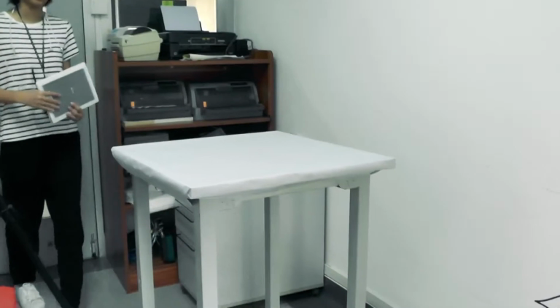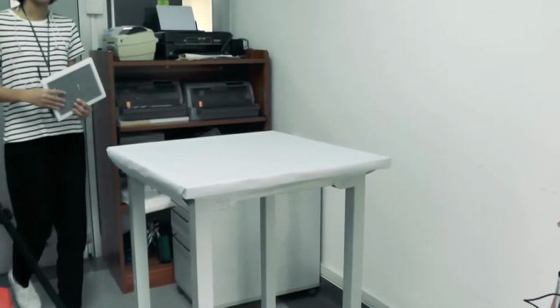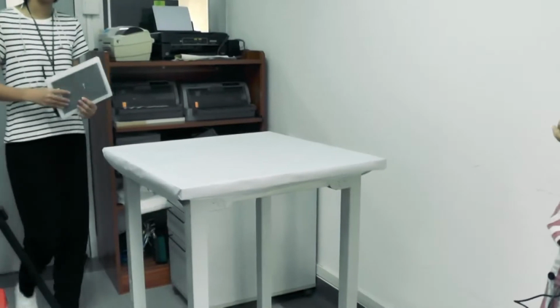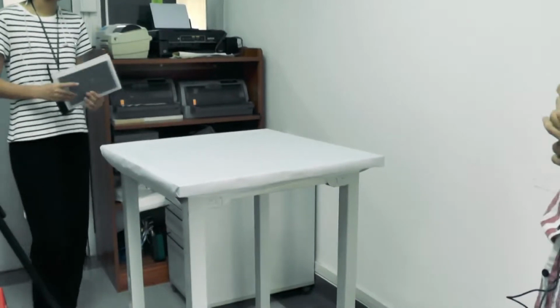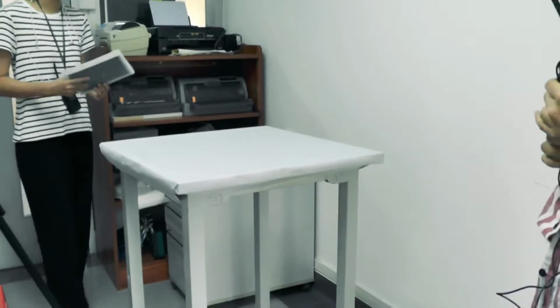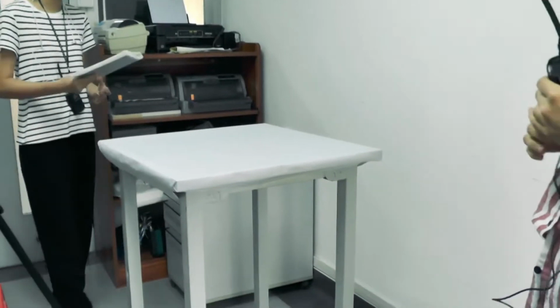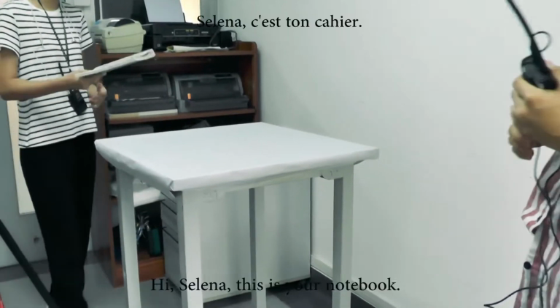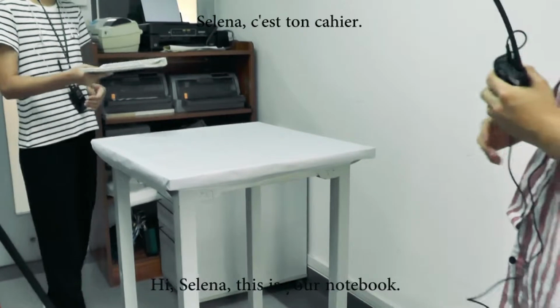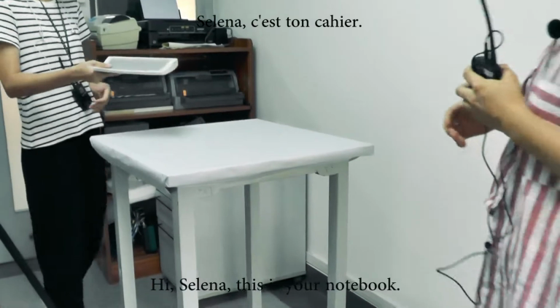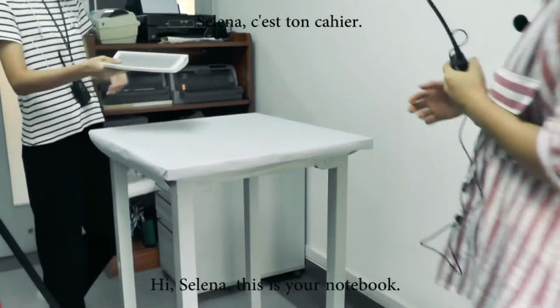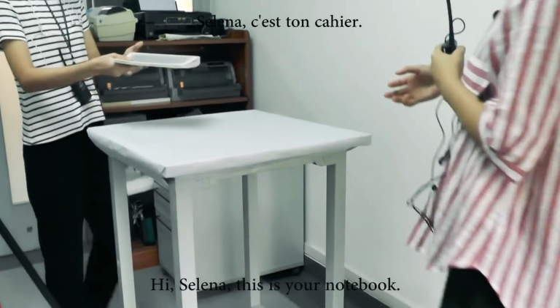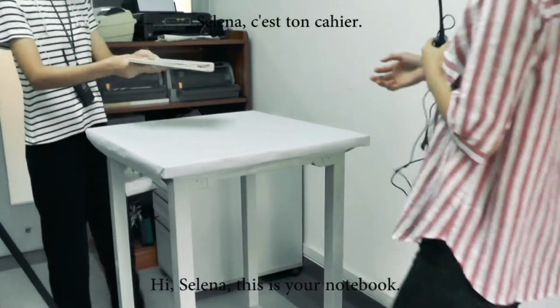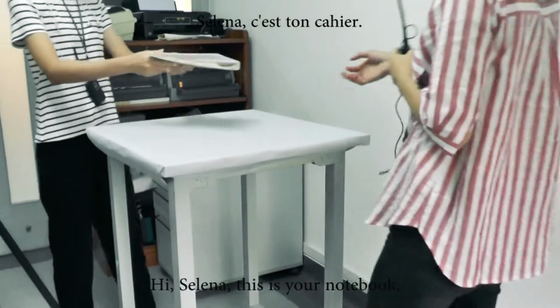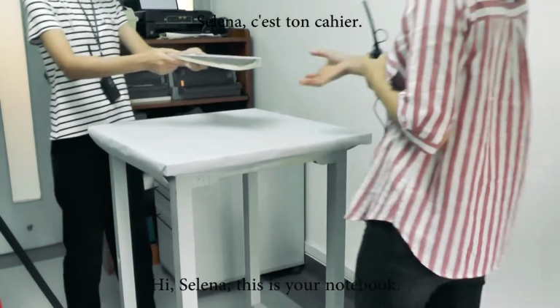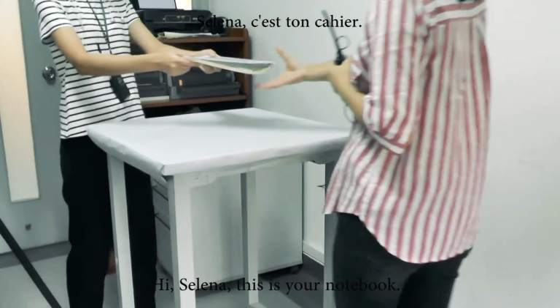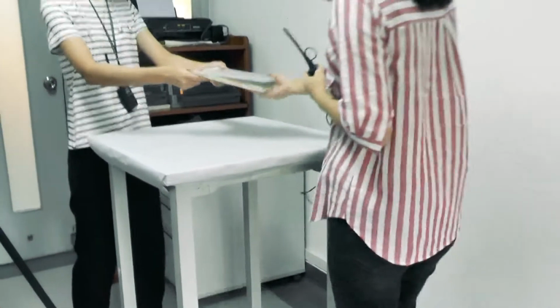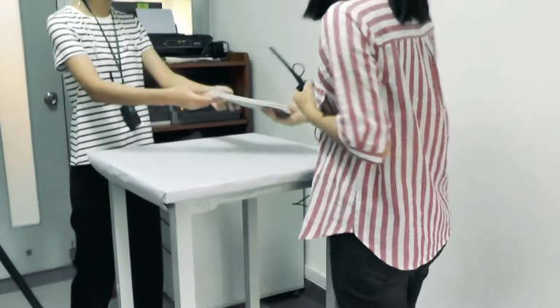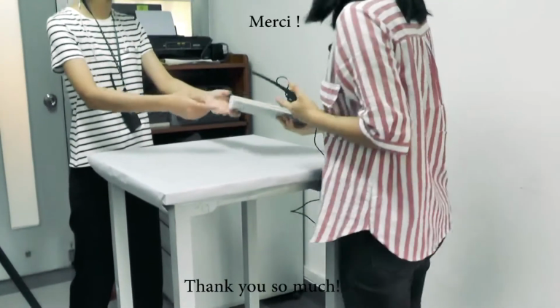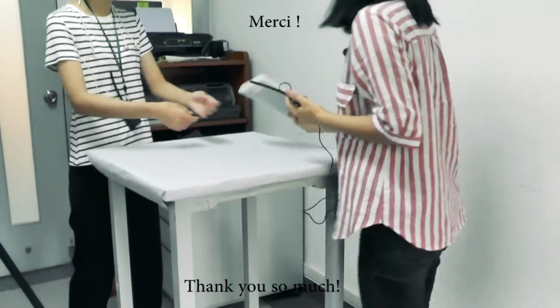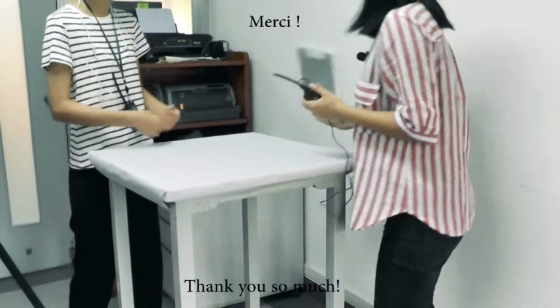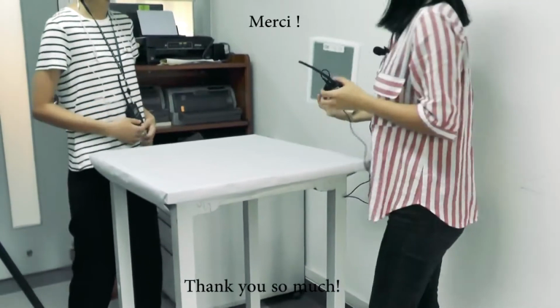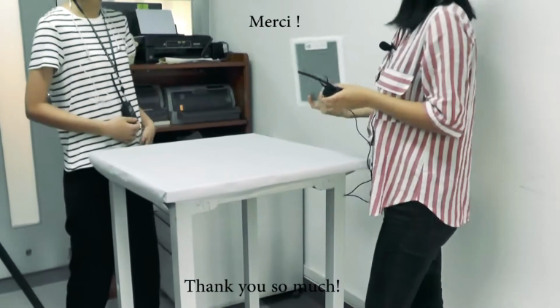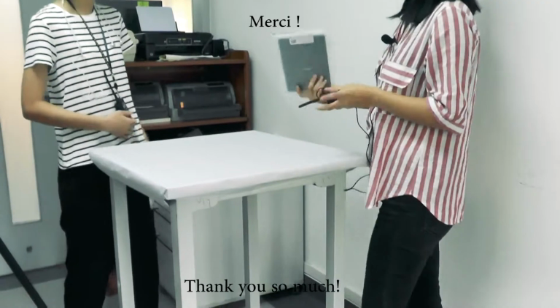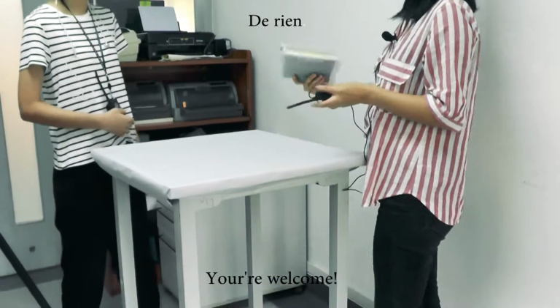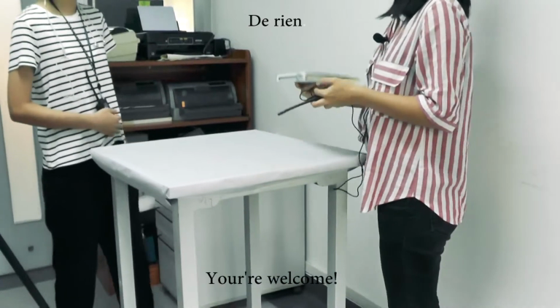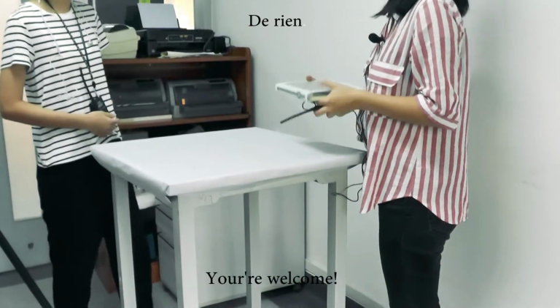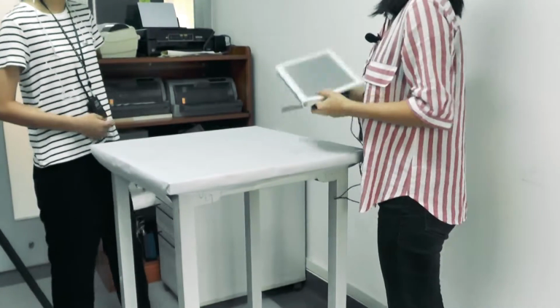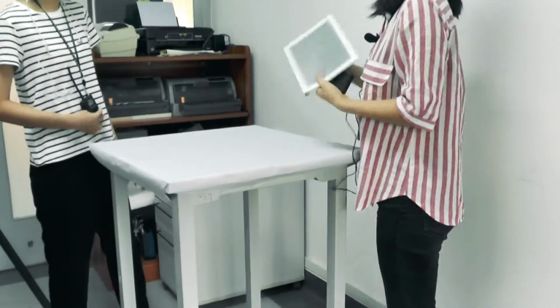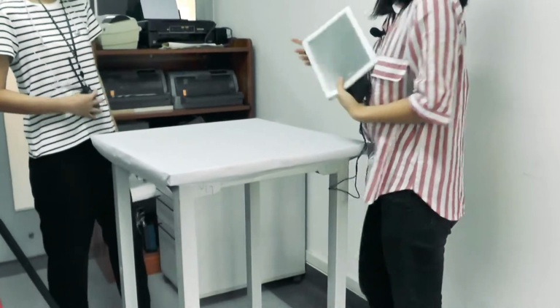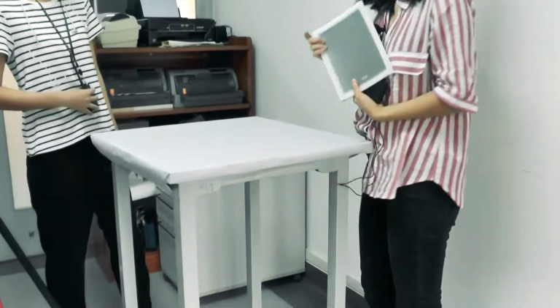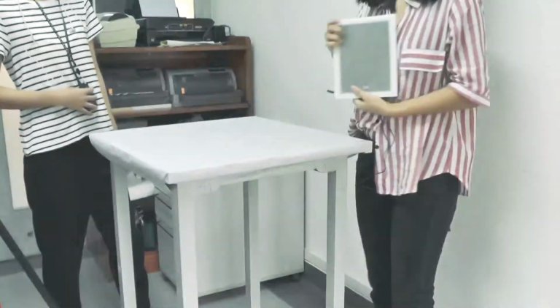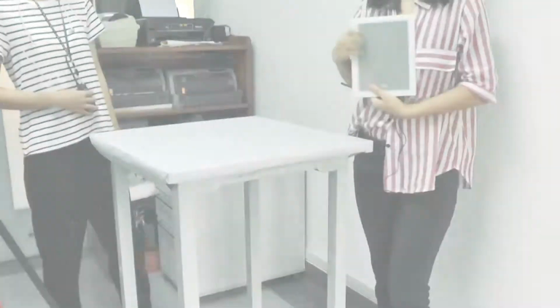Hi Serena, this is your notebook. Thank you so much. You're welcome.